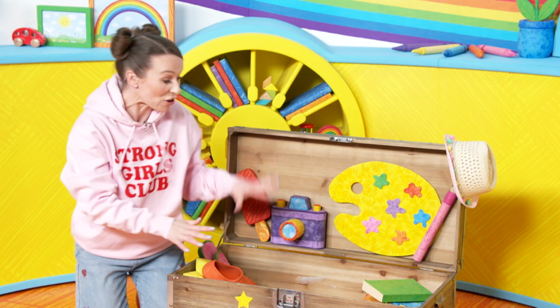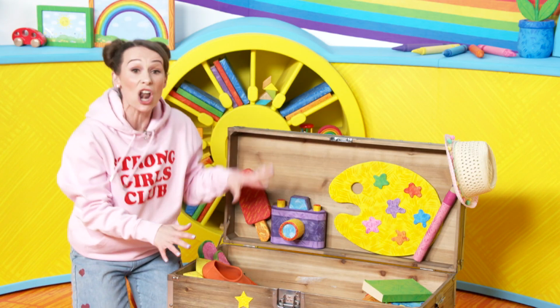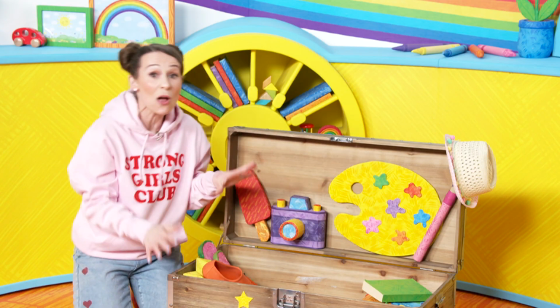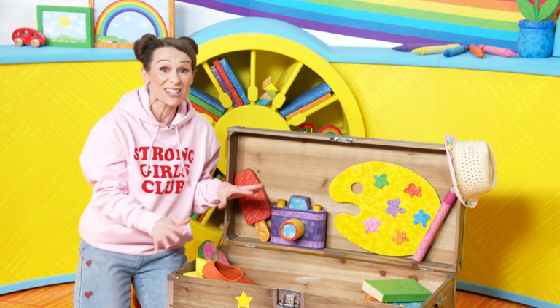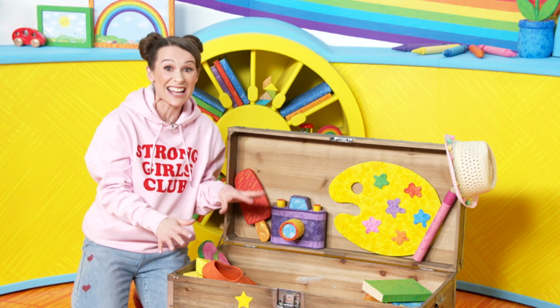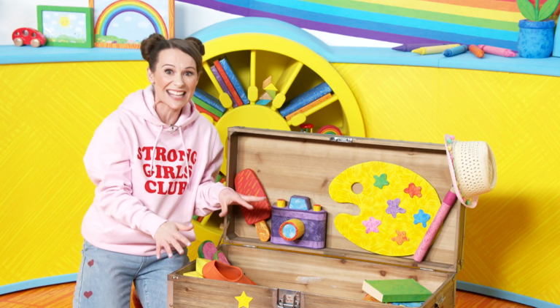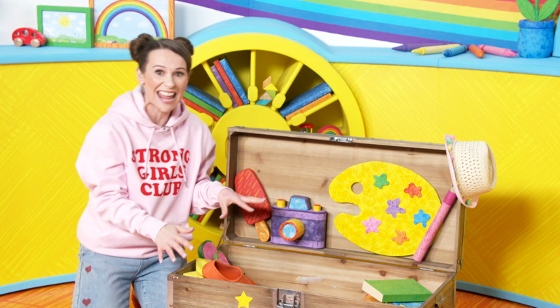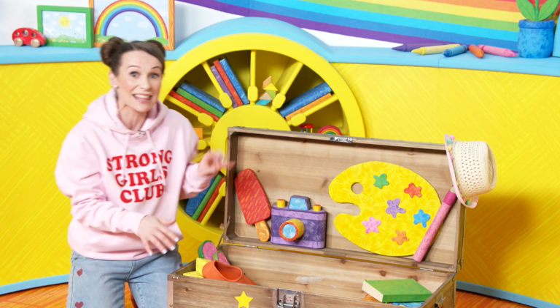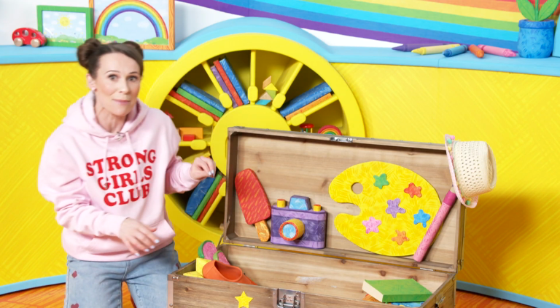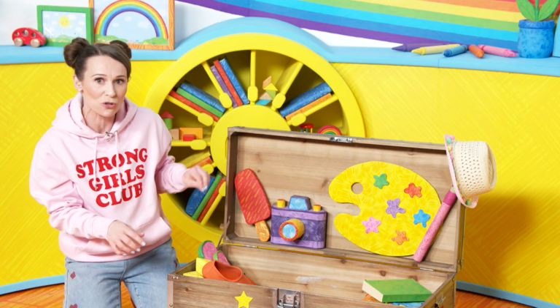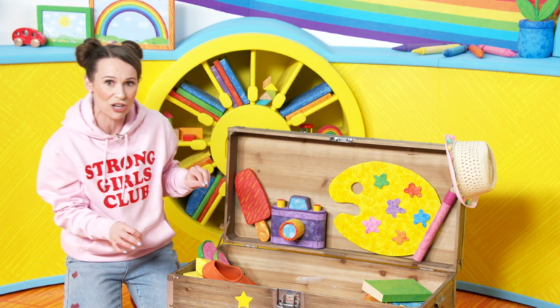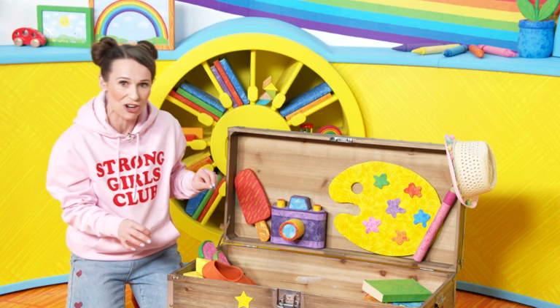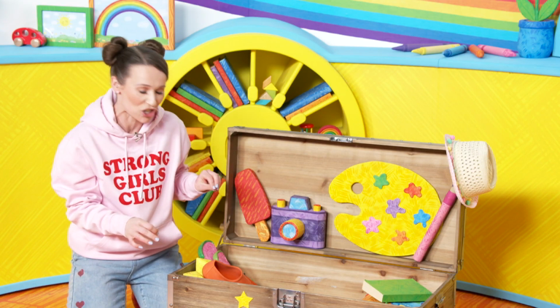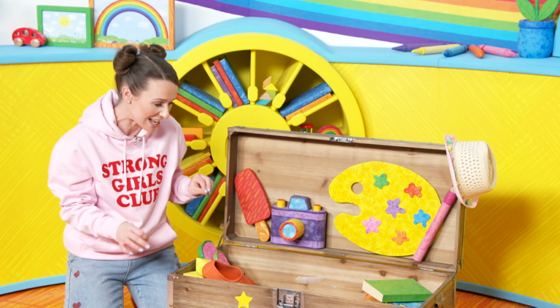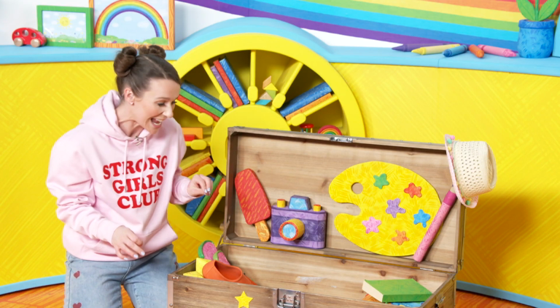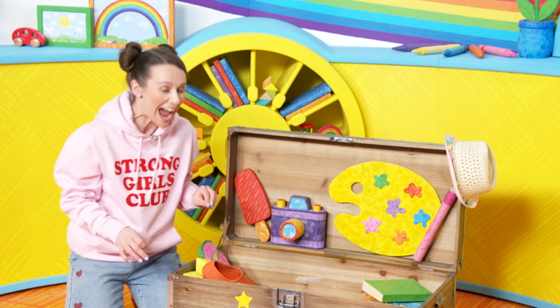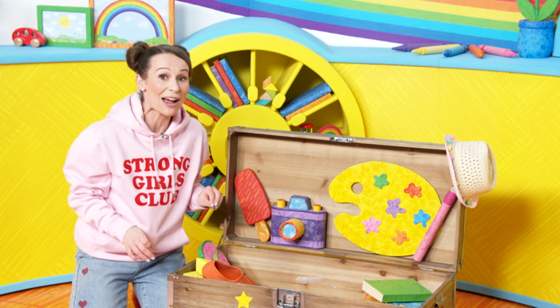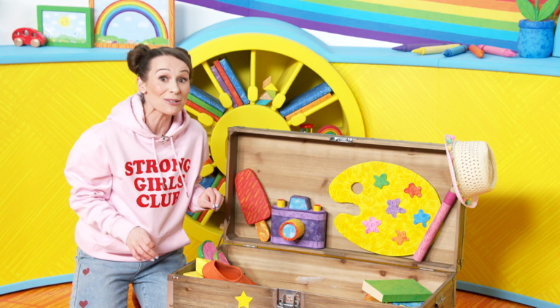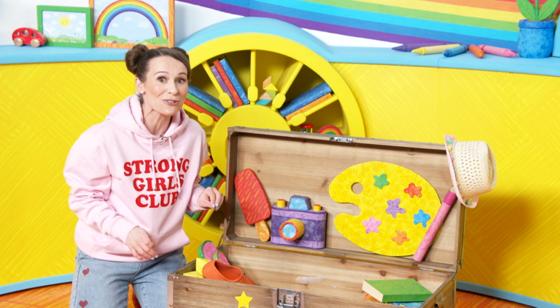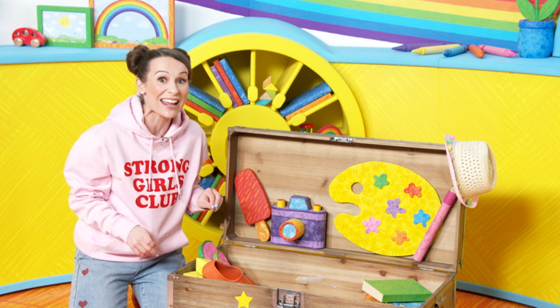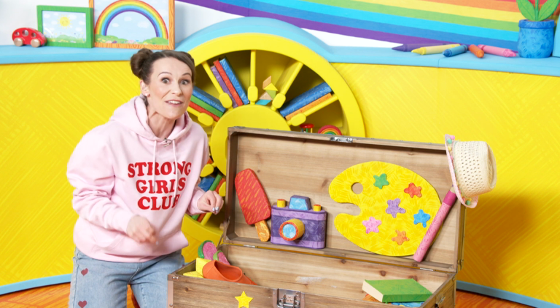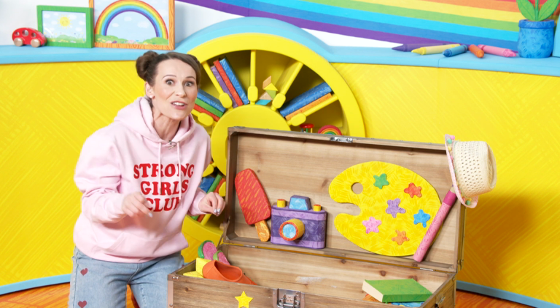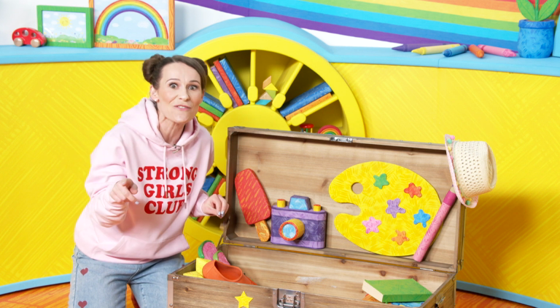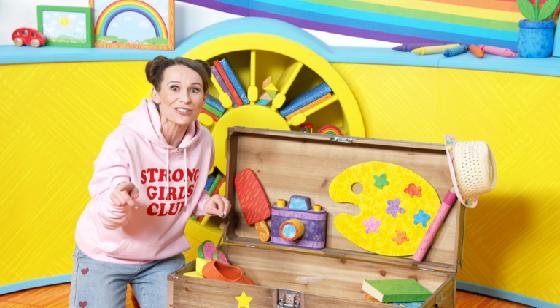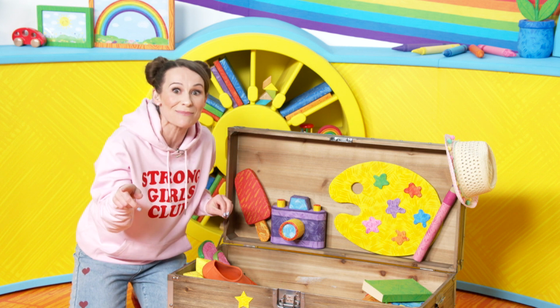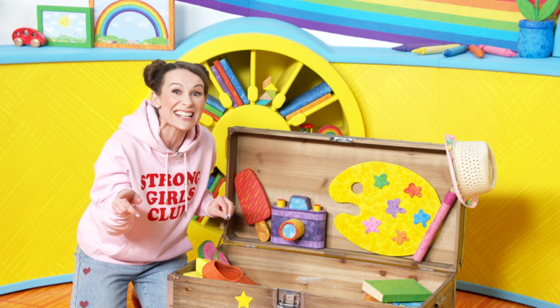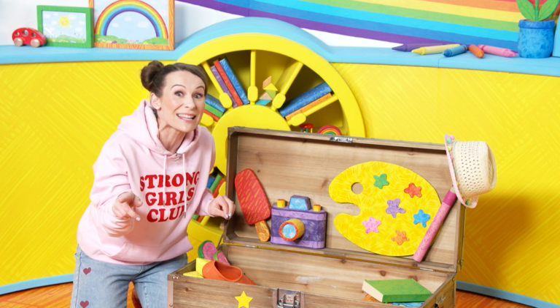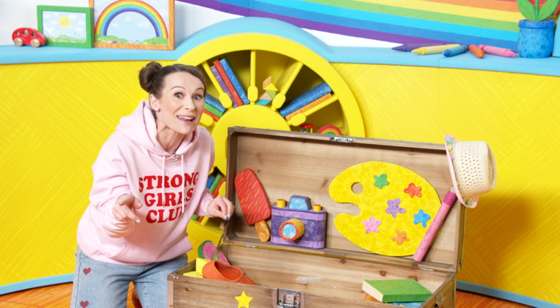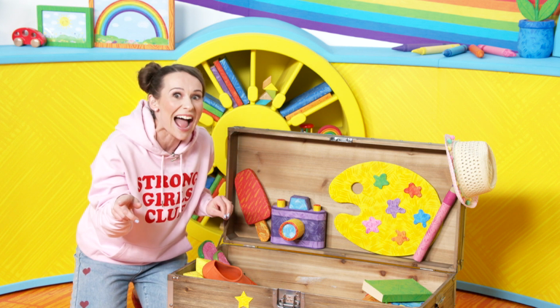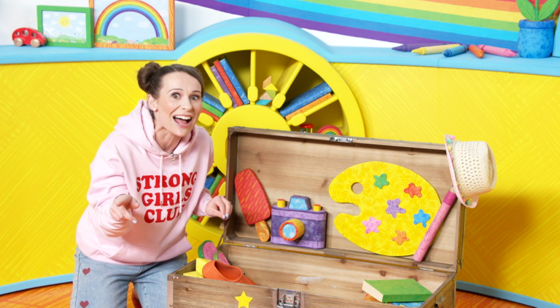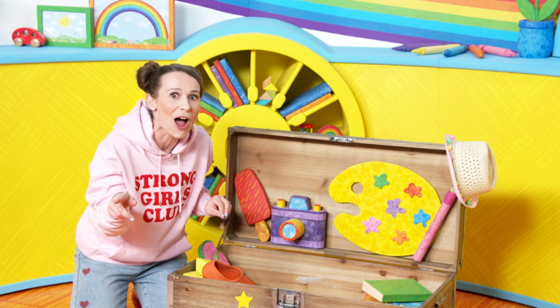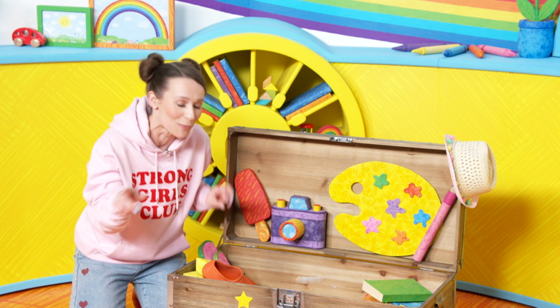I've got loads of things here in the milkshake treasure chest, and I was wondering if you've got something similar at home.